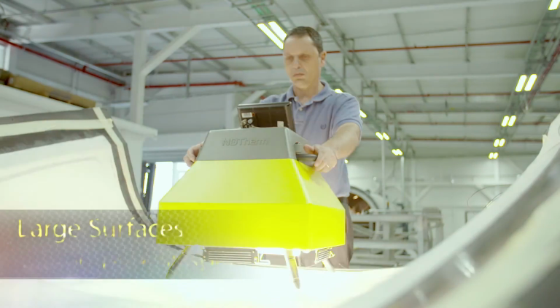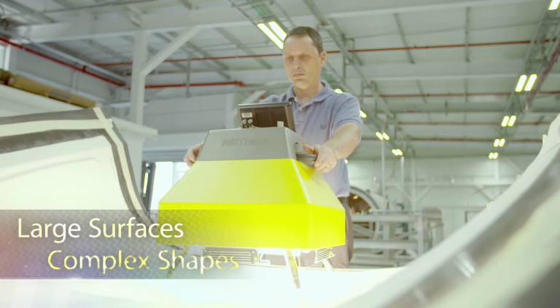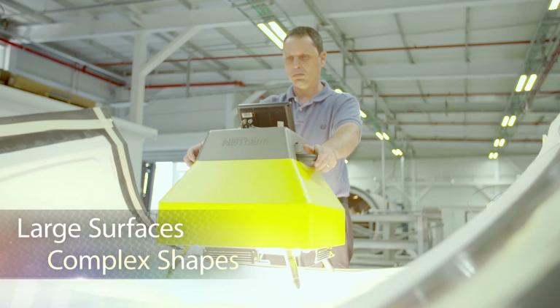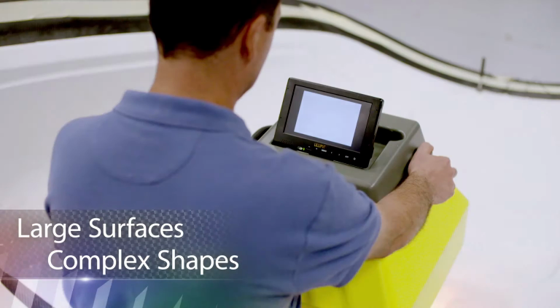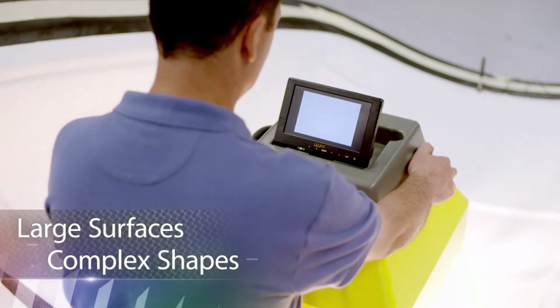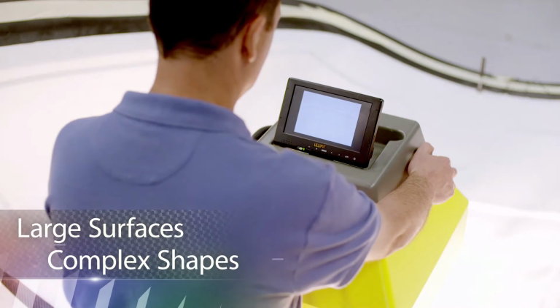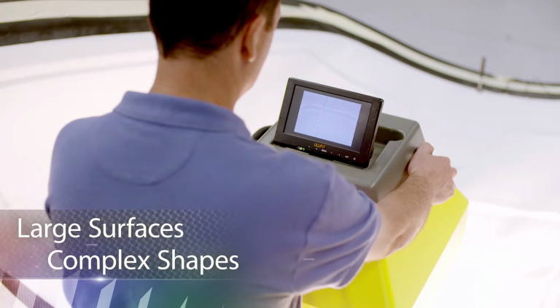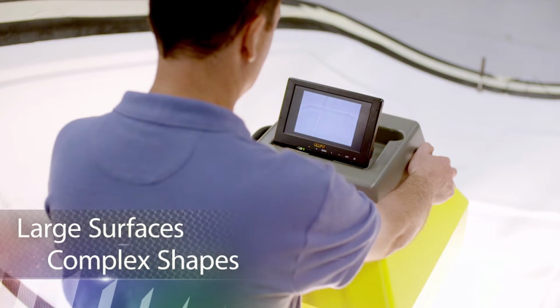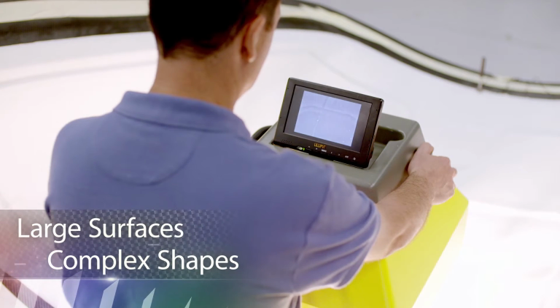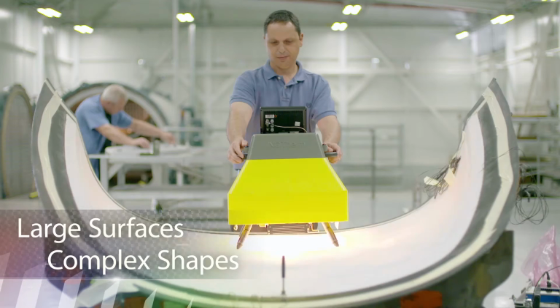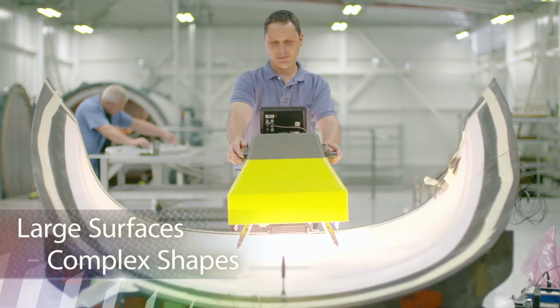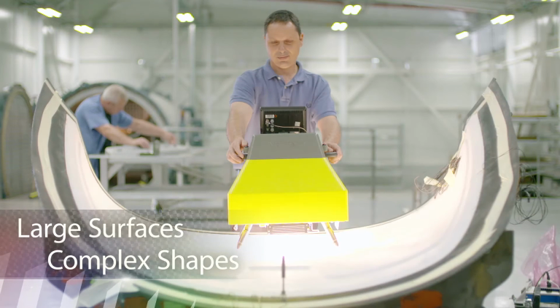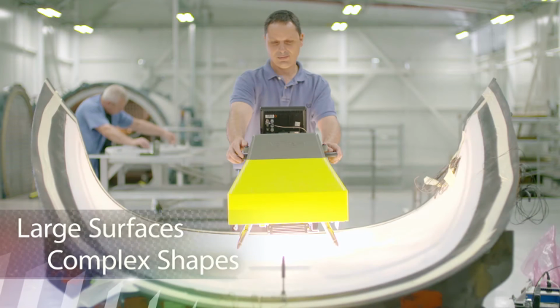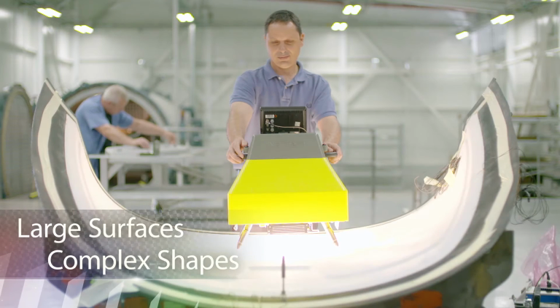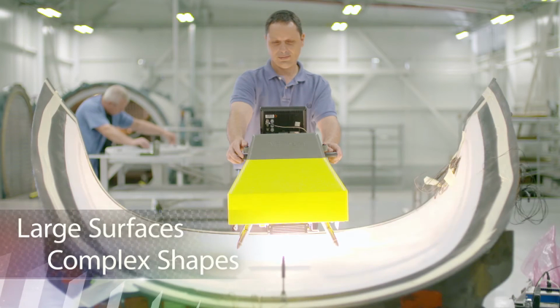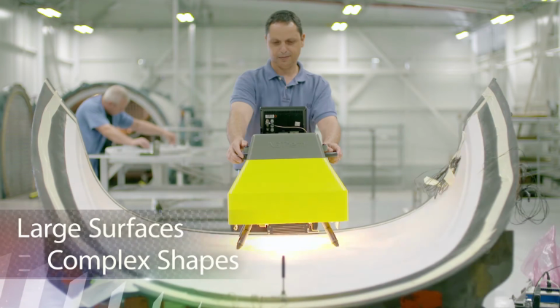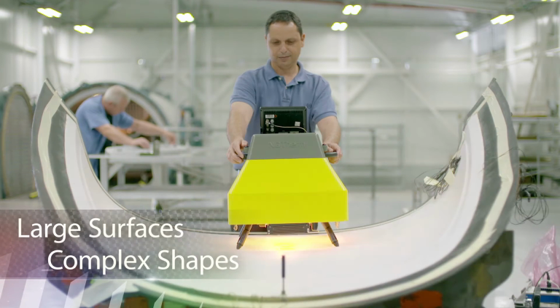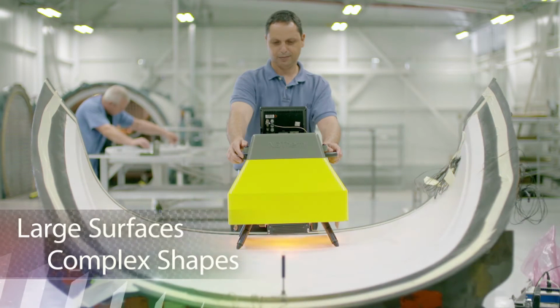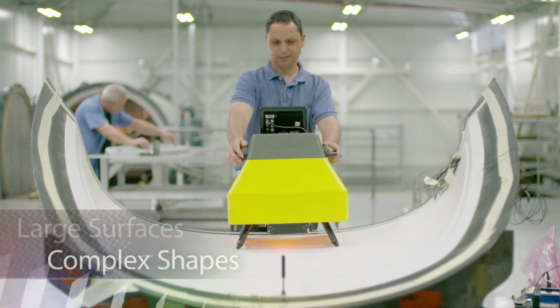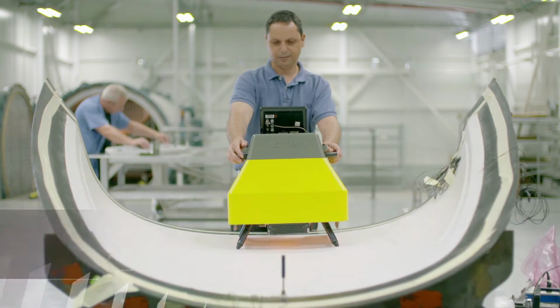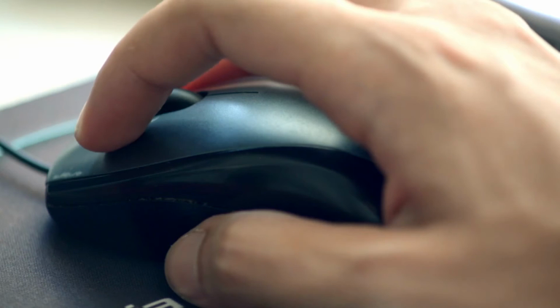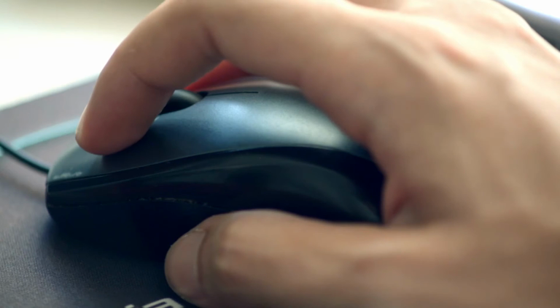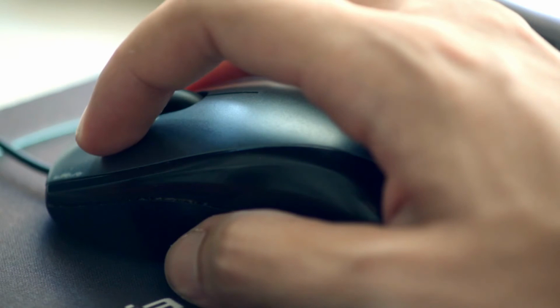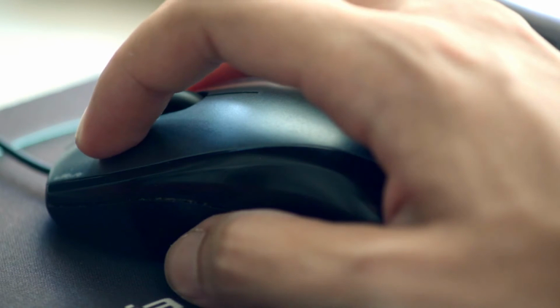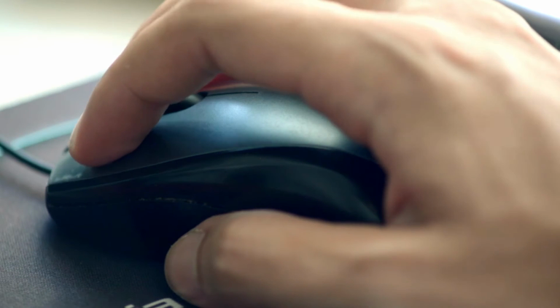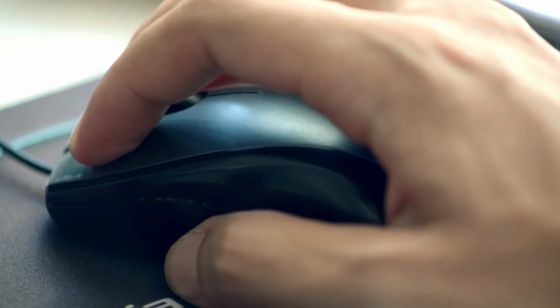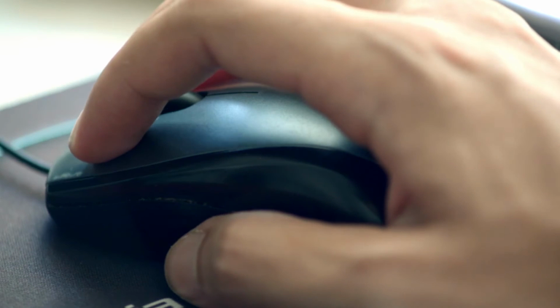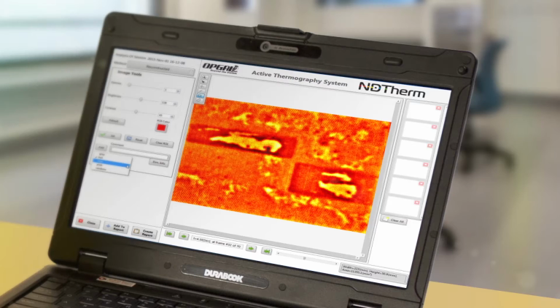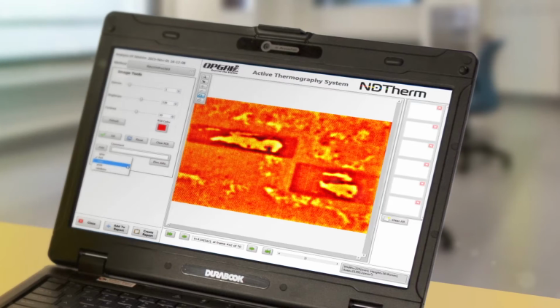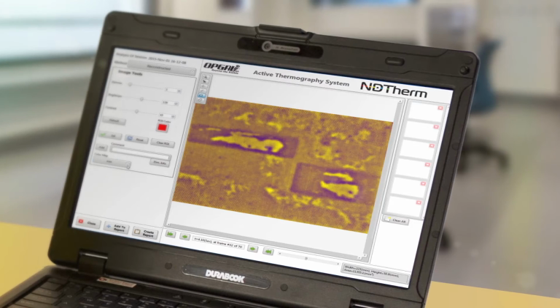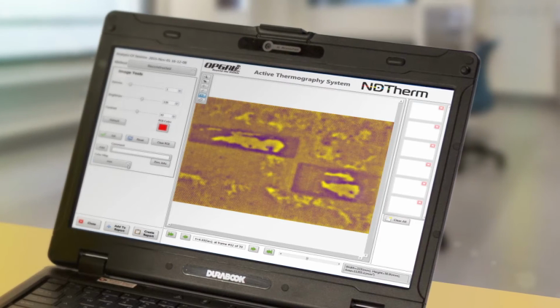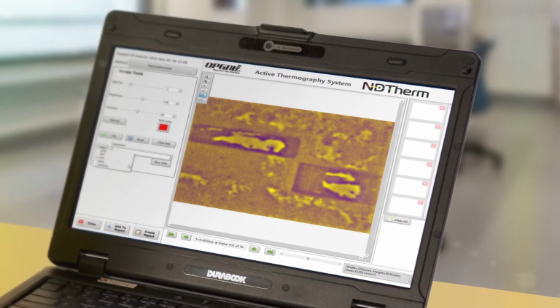With NDtherm, large surfaces, complex shapes, materials, and structures are effortlessly inspected.